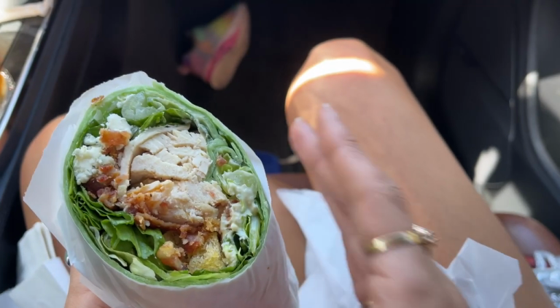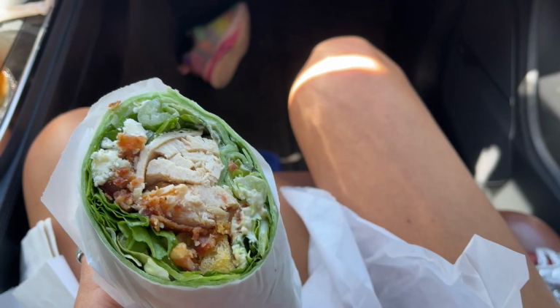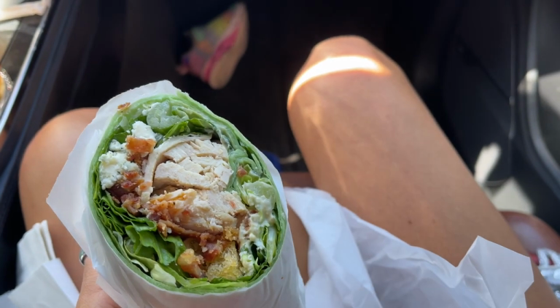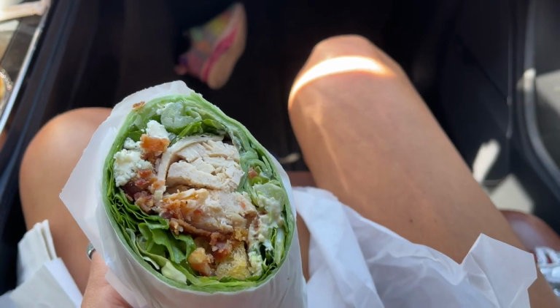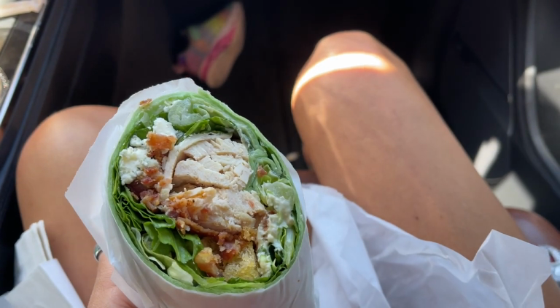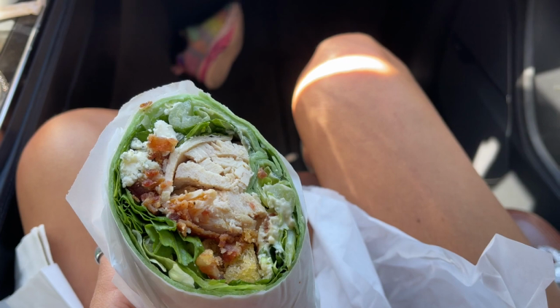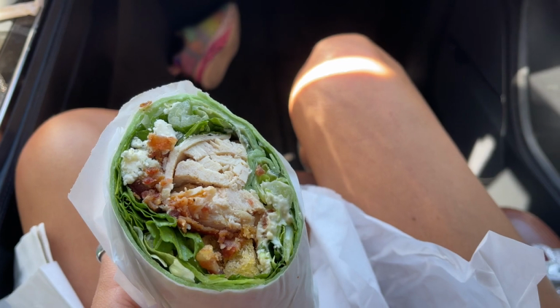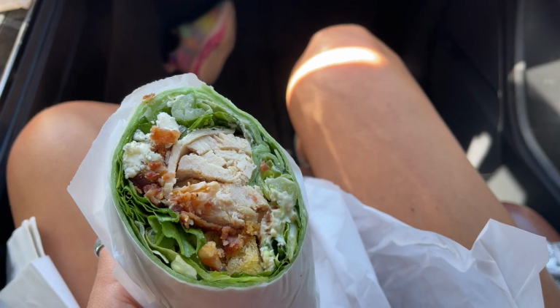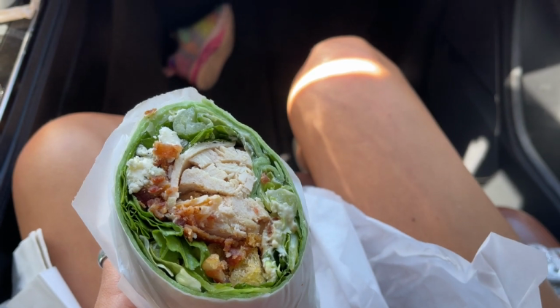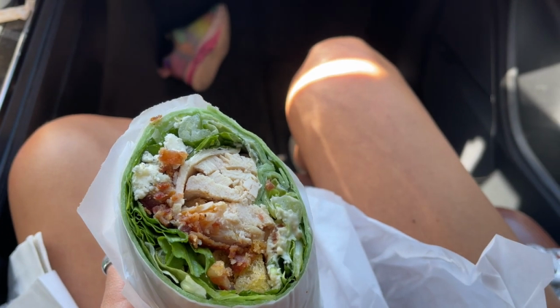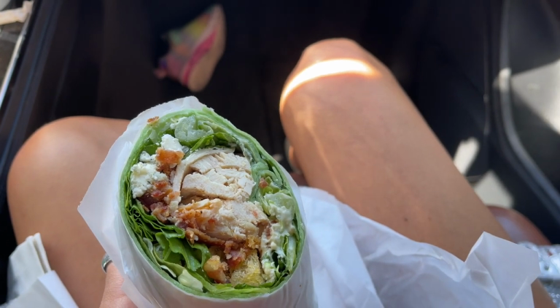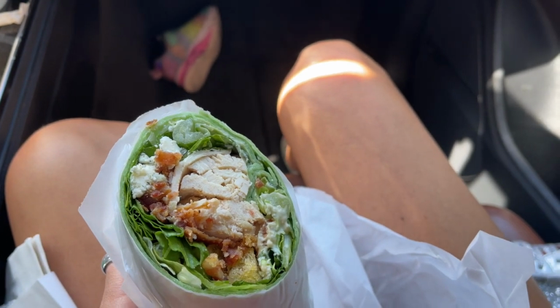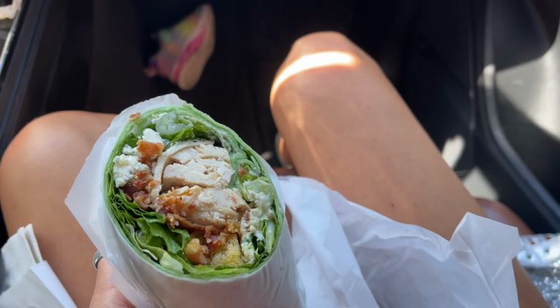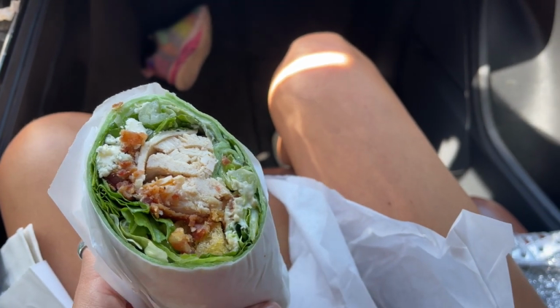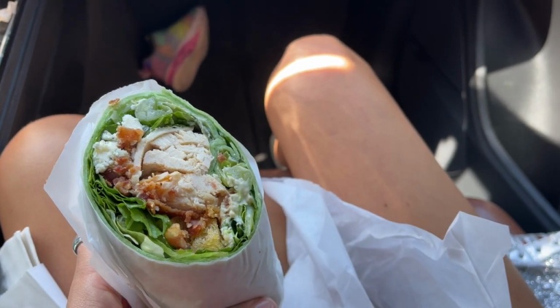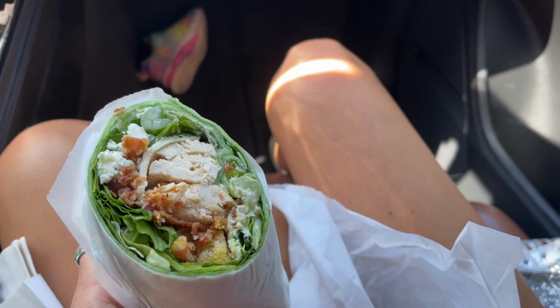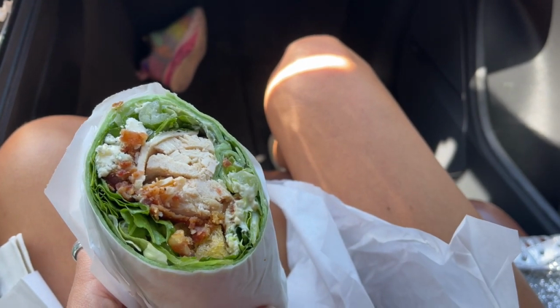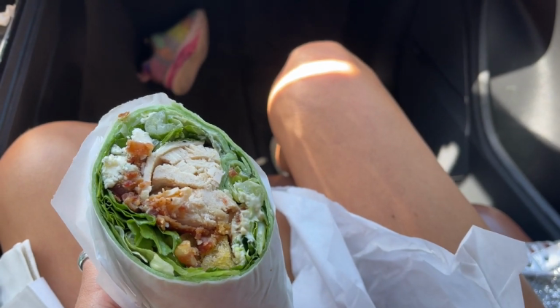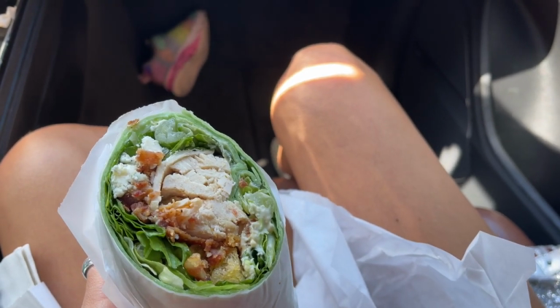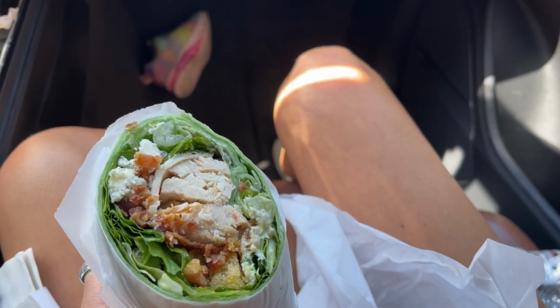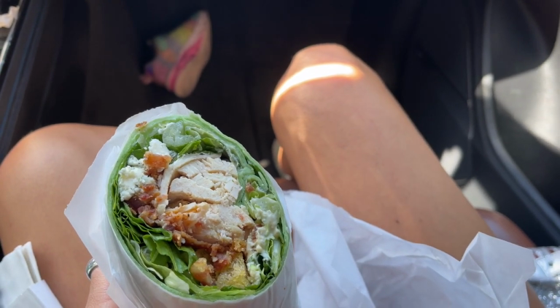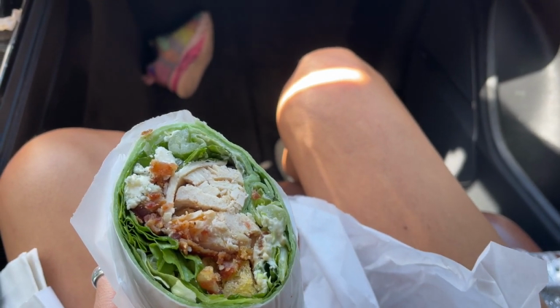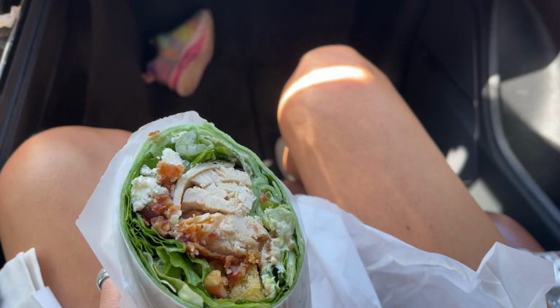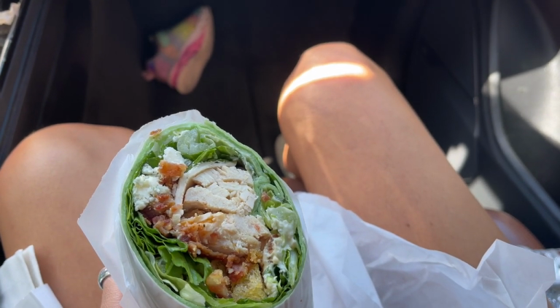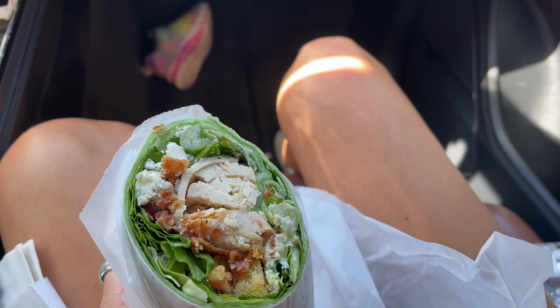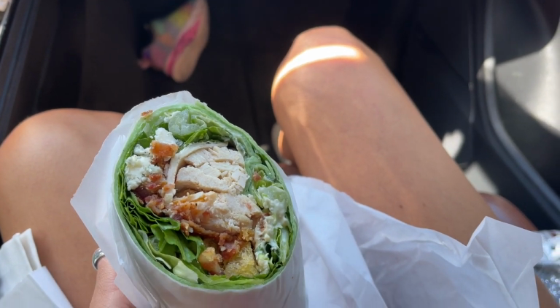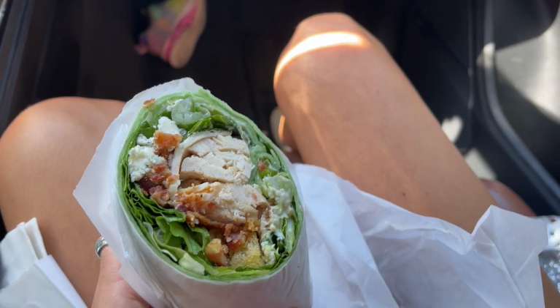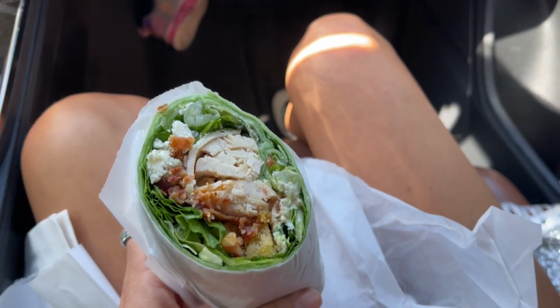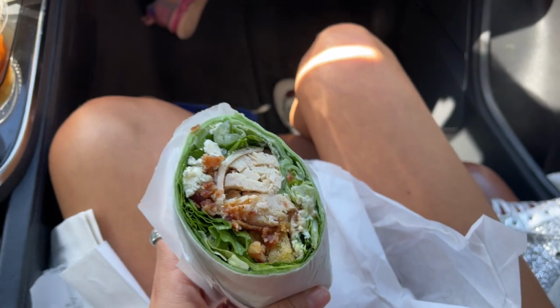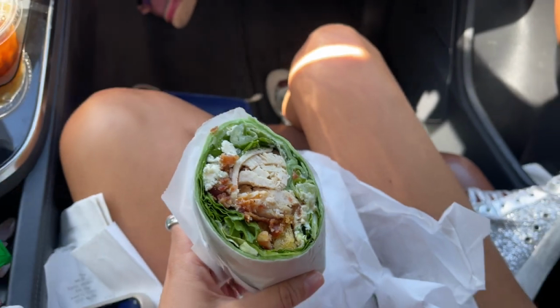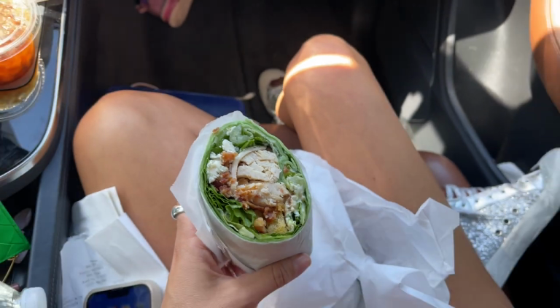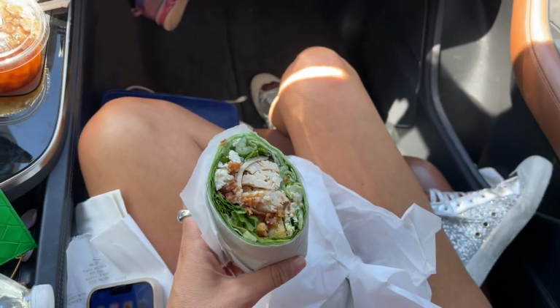Lunch! Yummy — Walton's chicken cheese wrap, but I do blue cheese, which is super random, but they were out one day and I've been obsessed ever since.